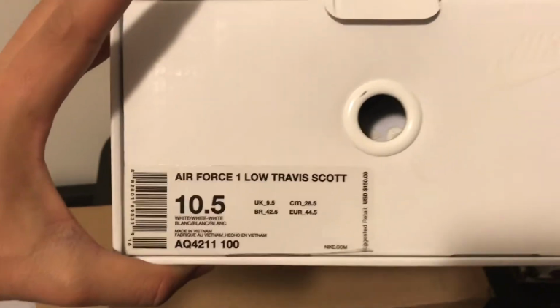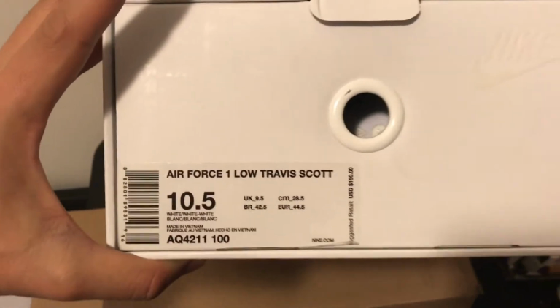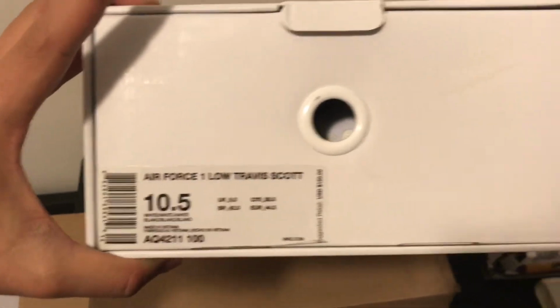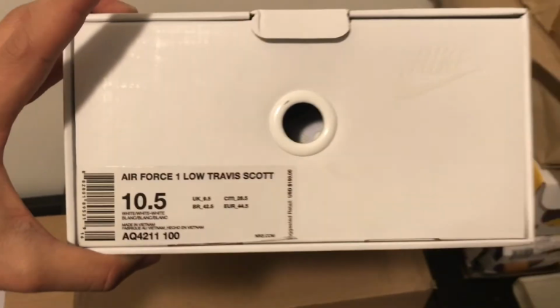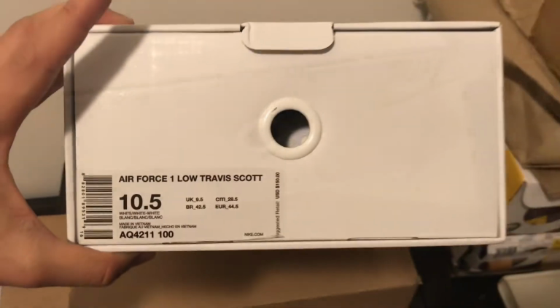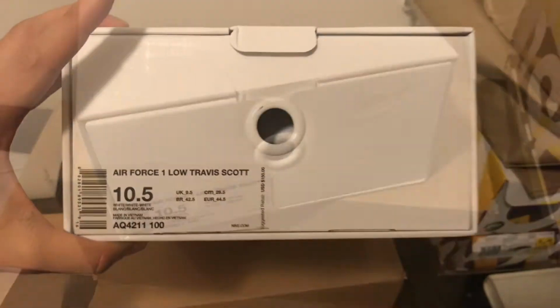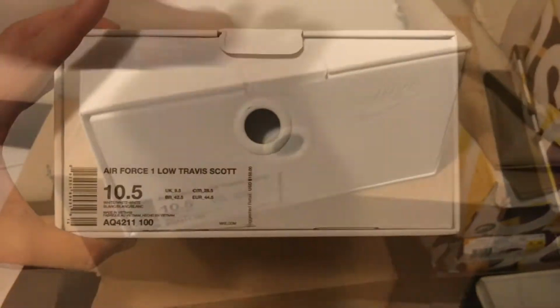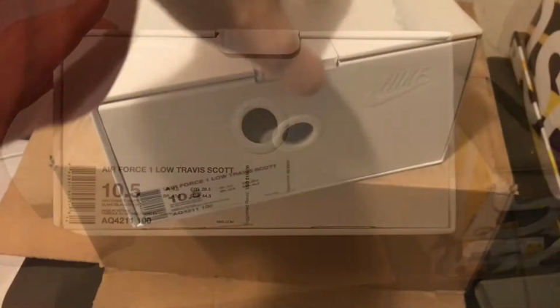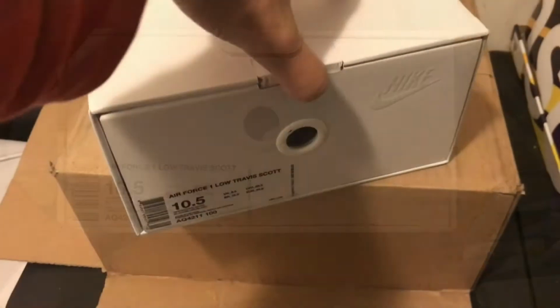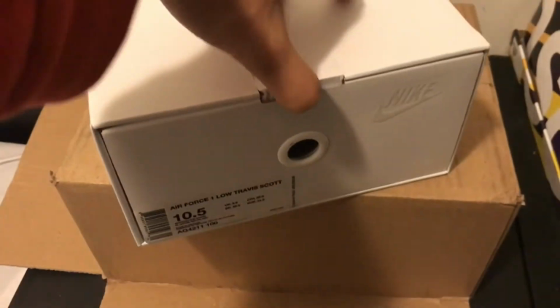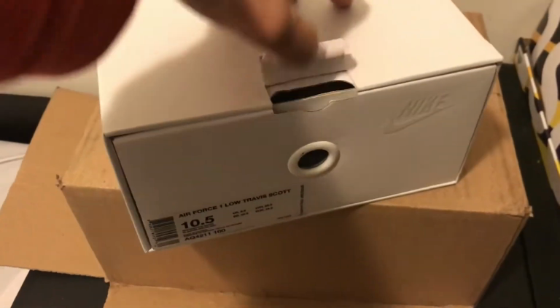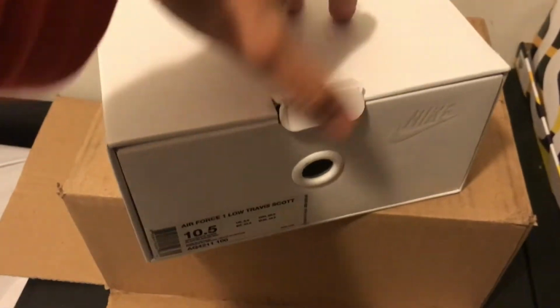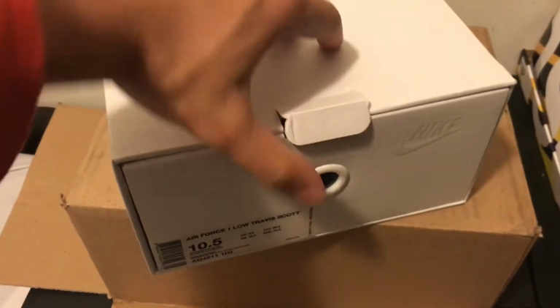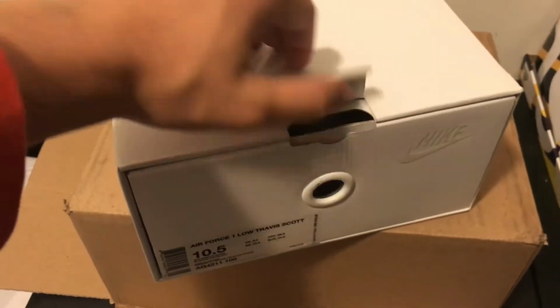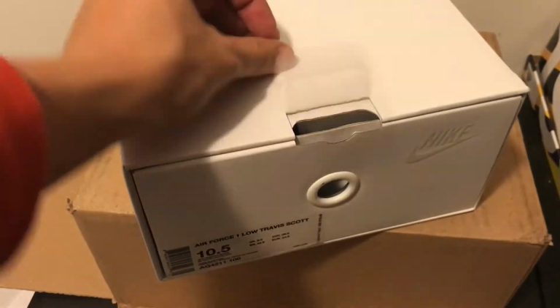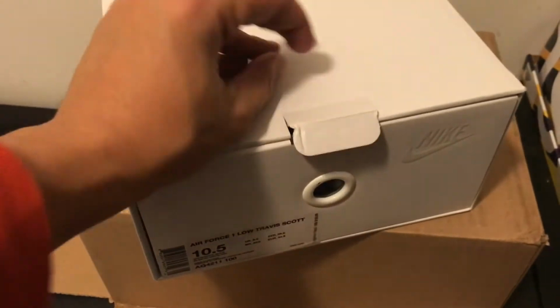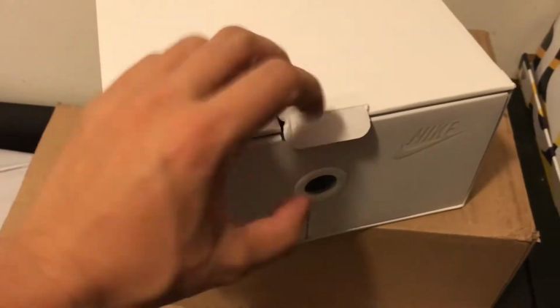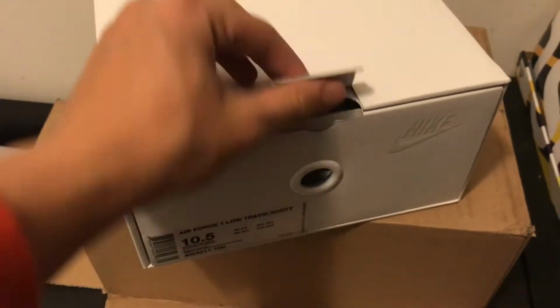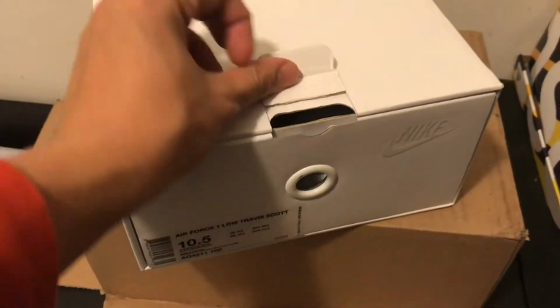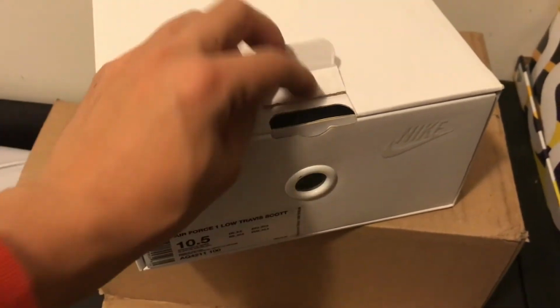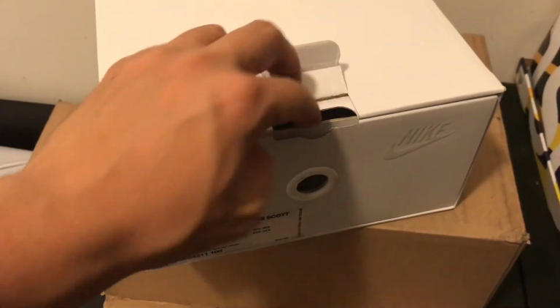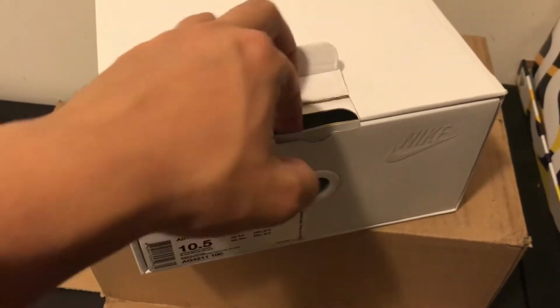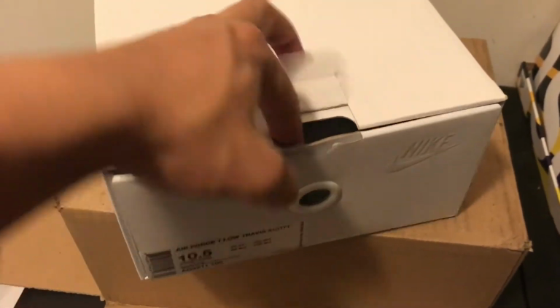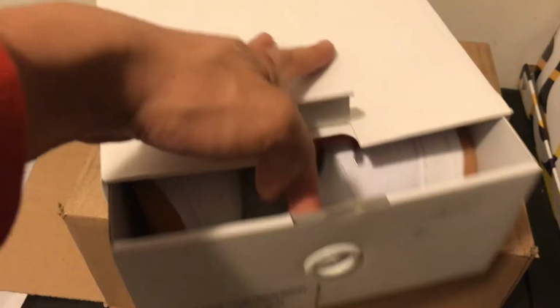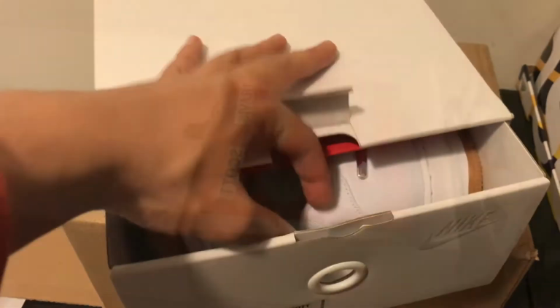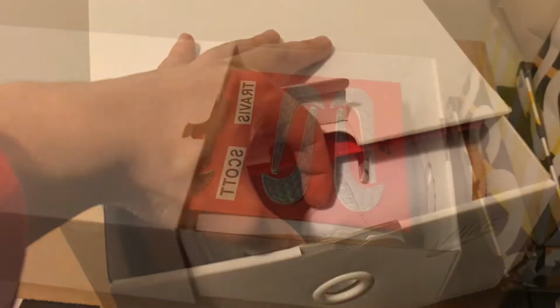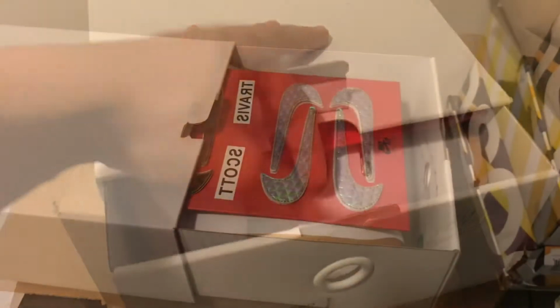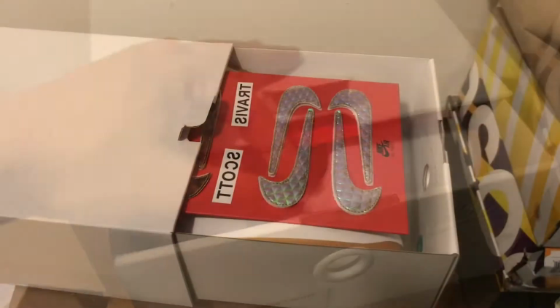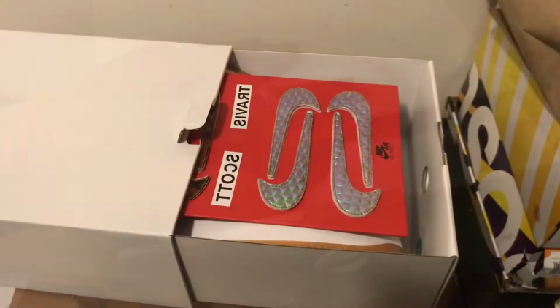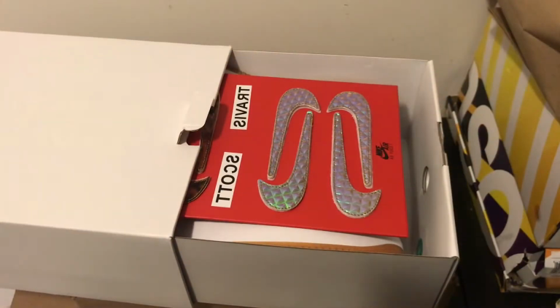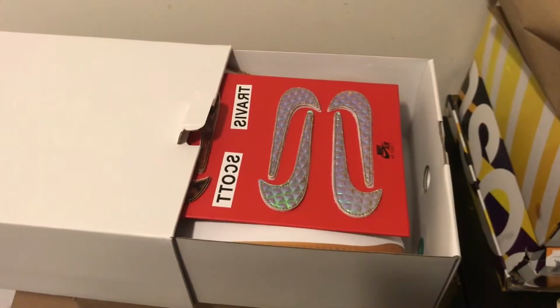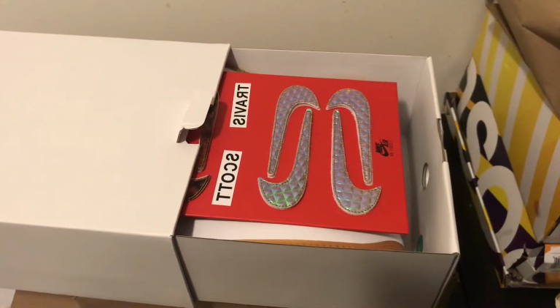It comes in a white box. All the AF100s, part of the collection, come in a white box.